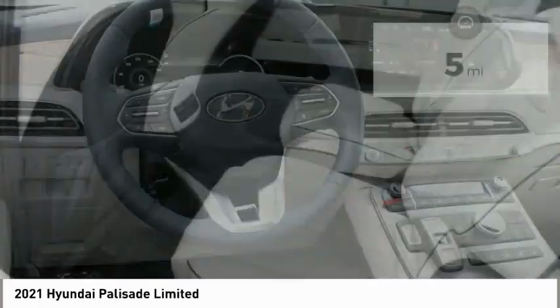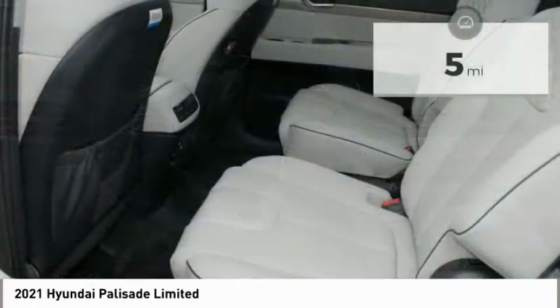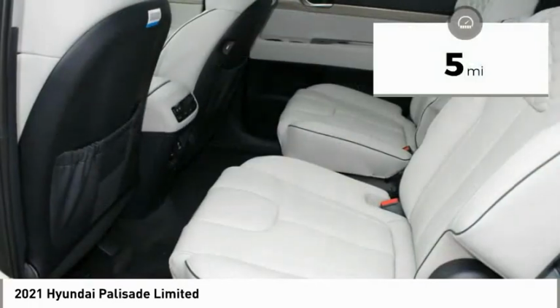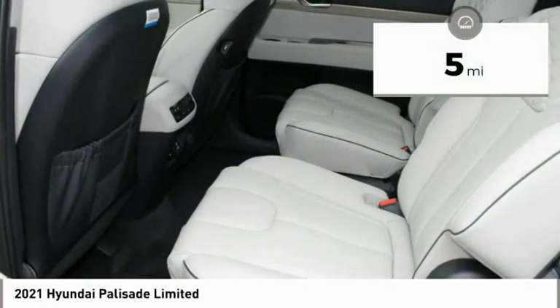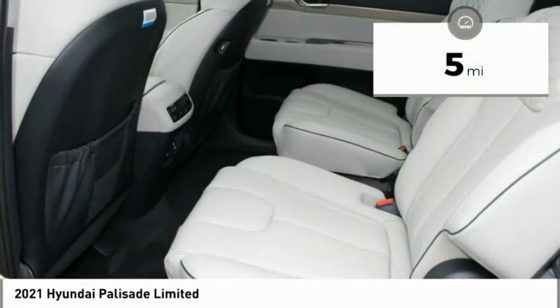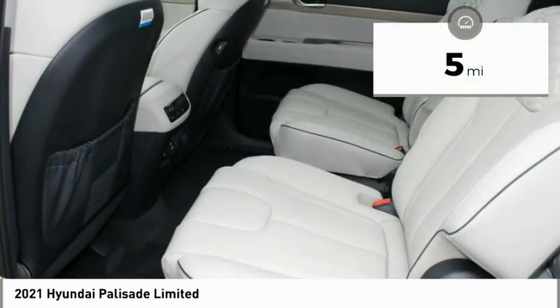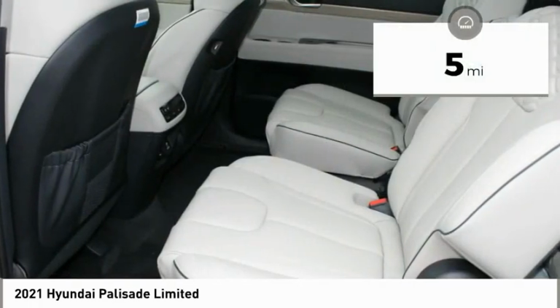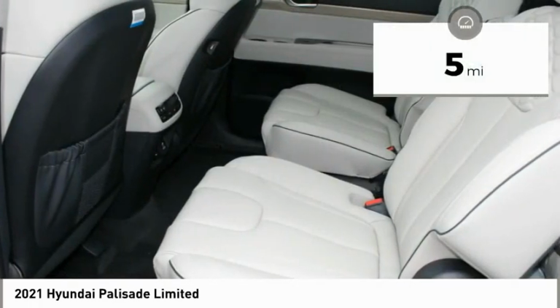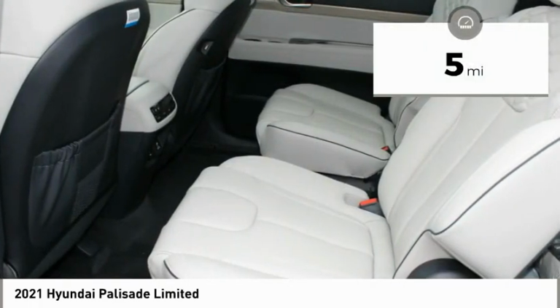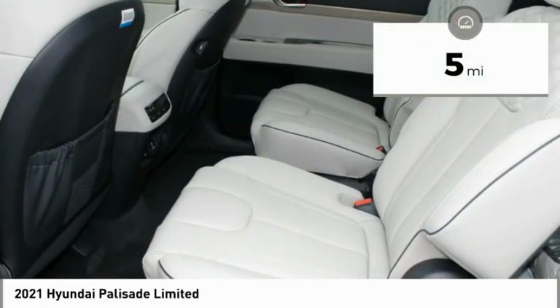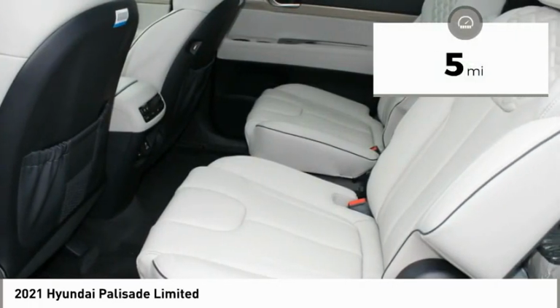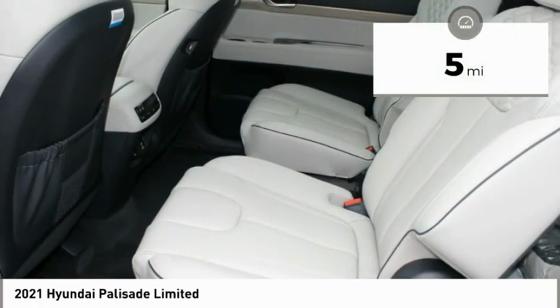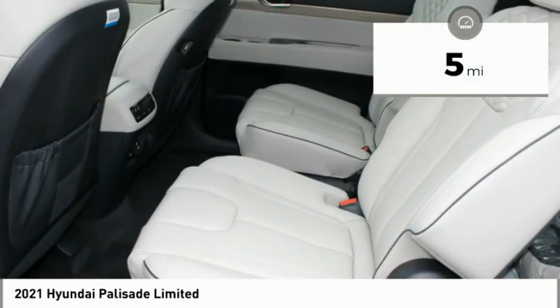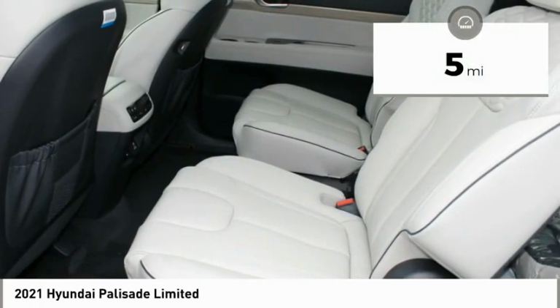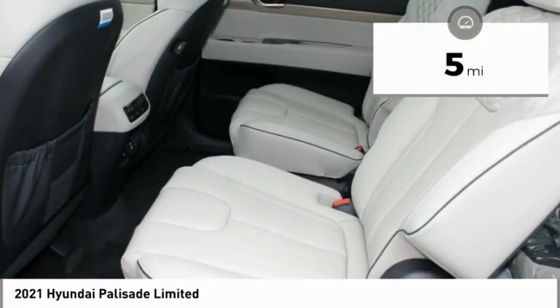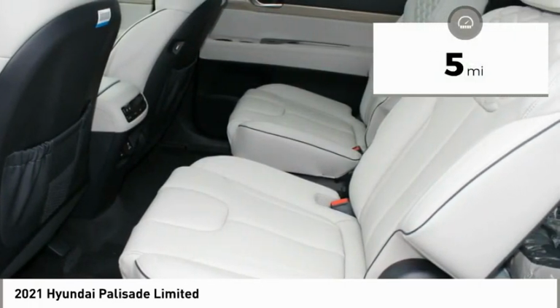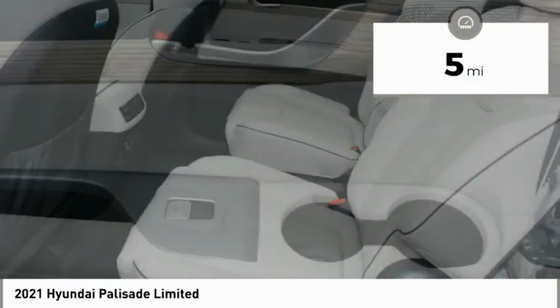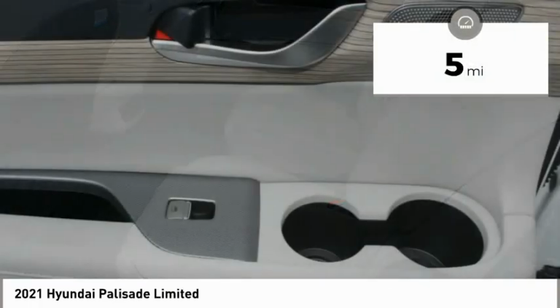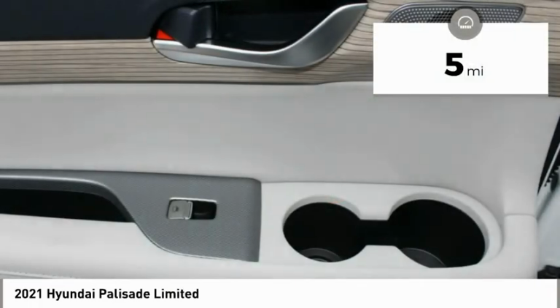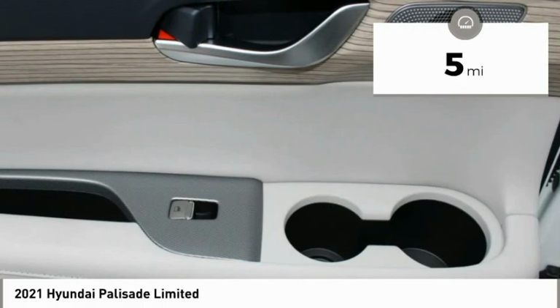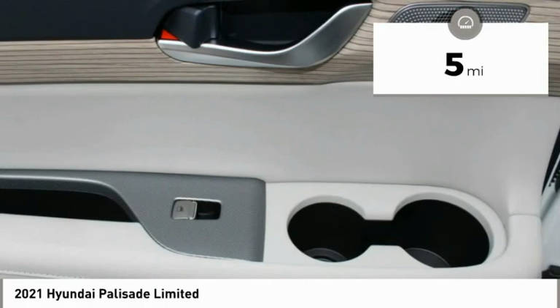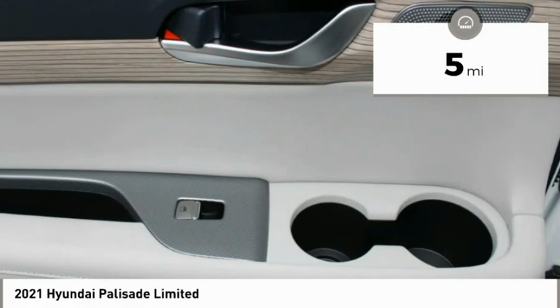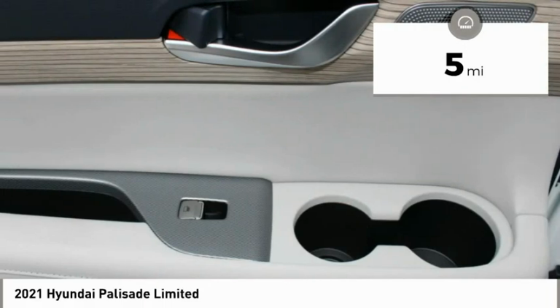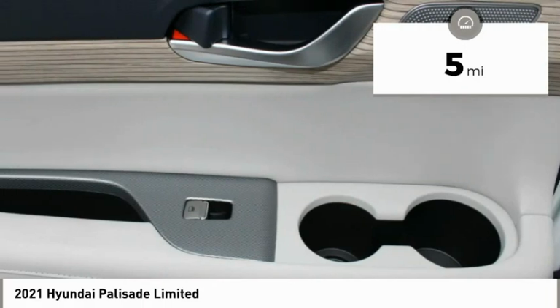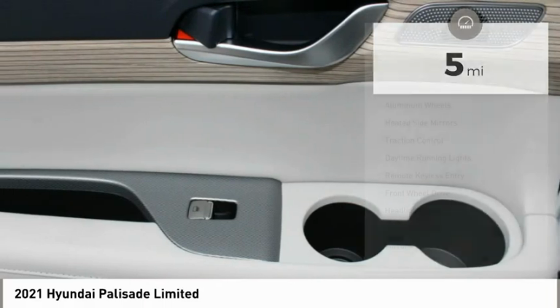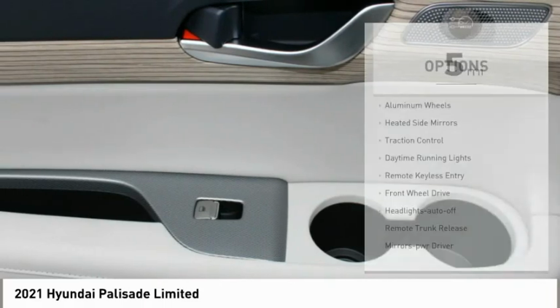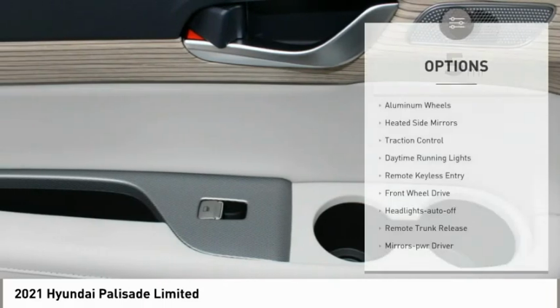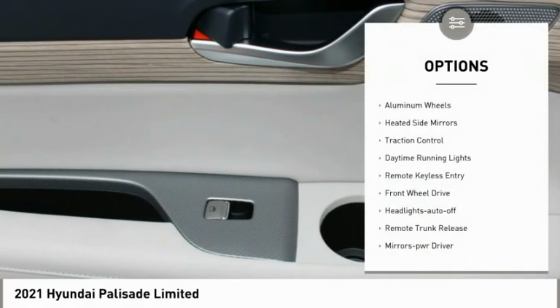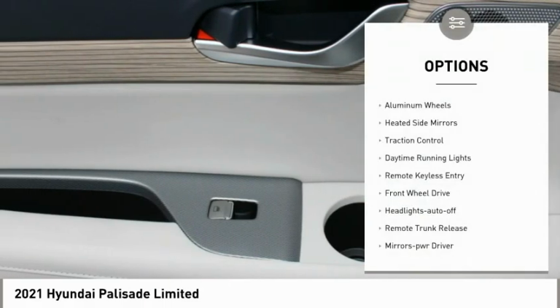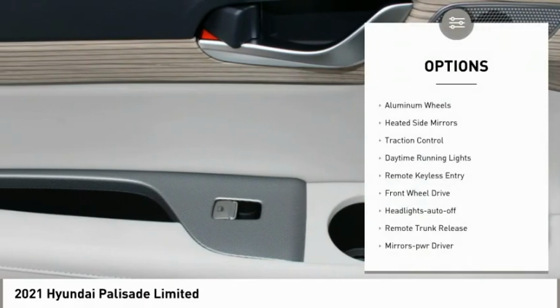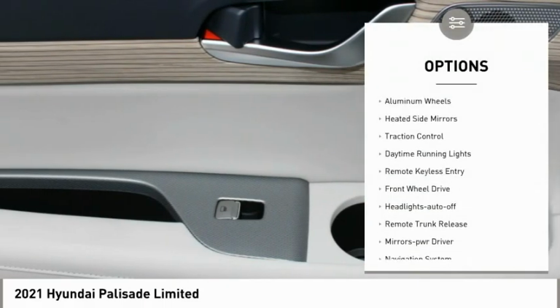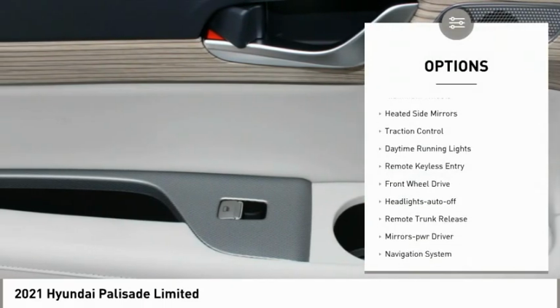This vehicle has less than 100 miles. Here are some of this vehicle's great options: aluminum wheels,